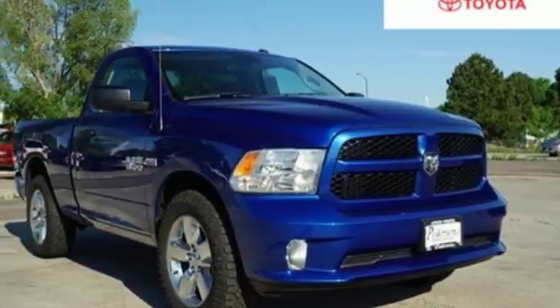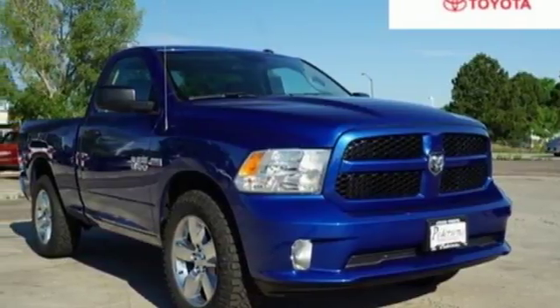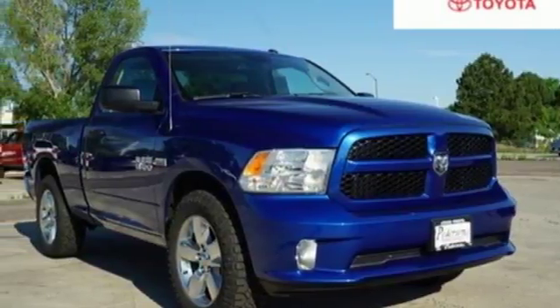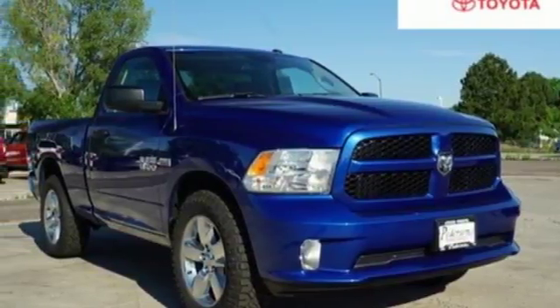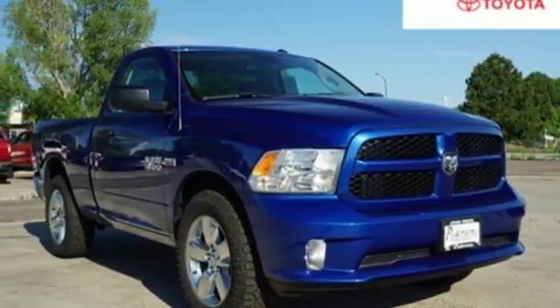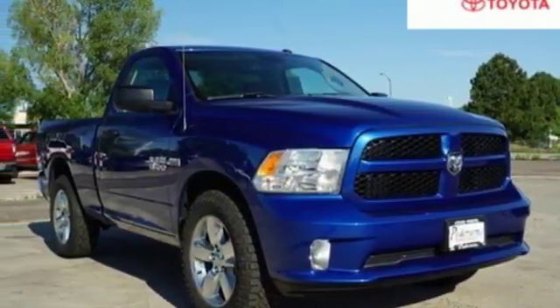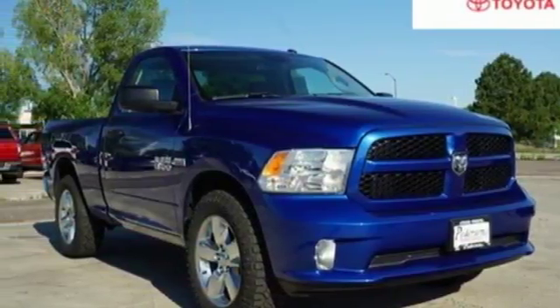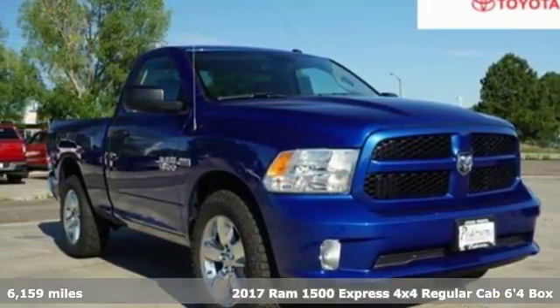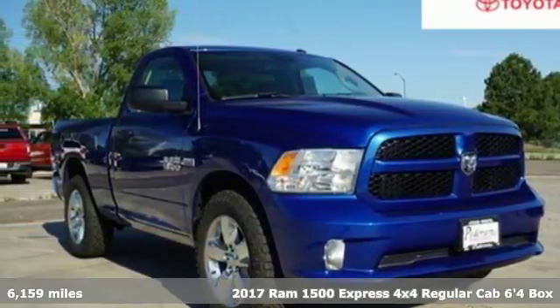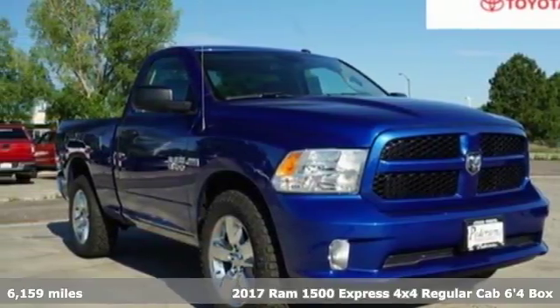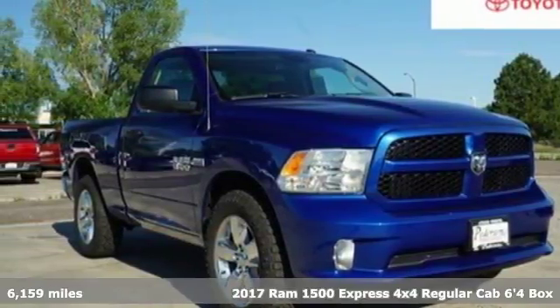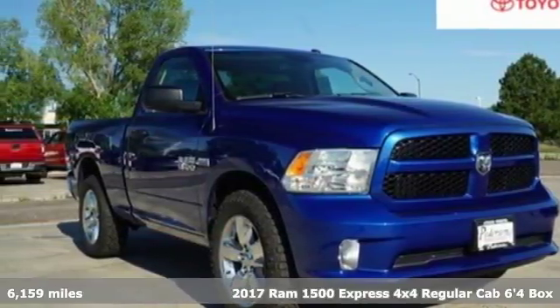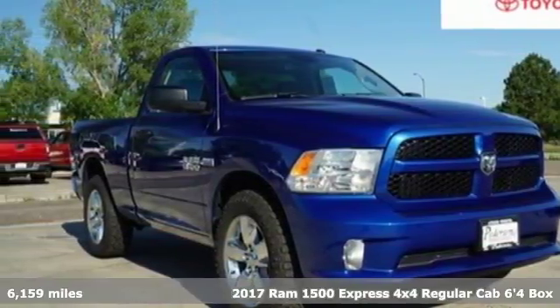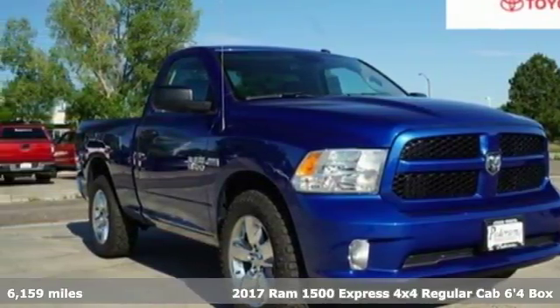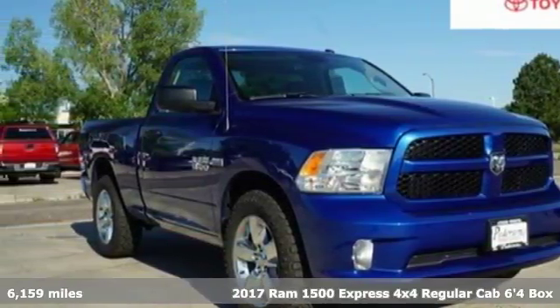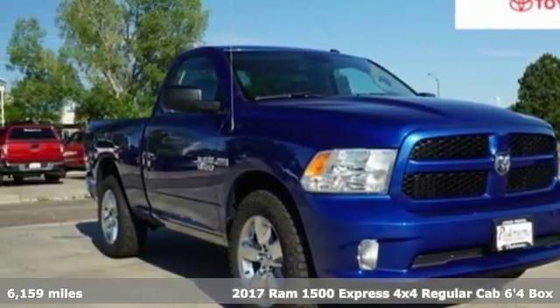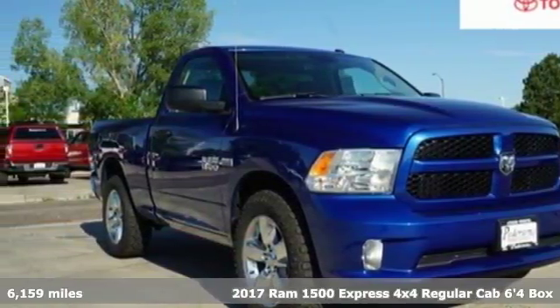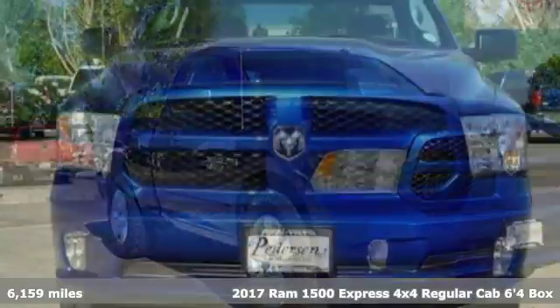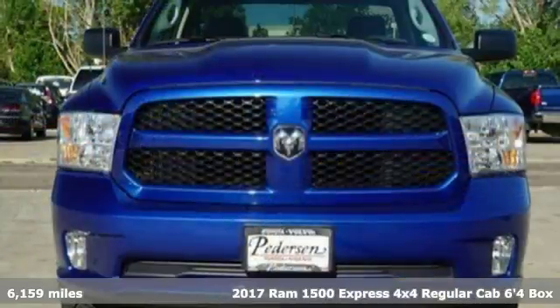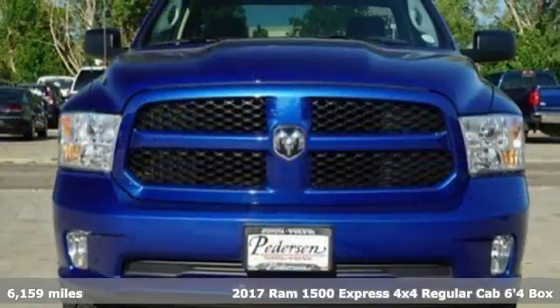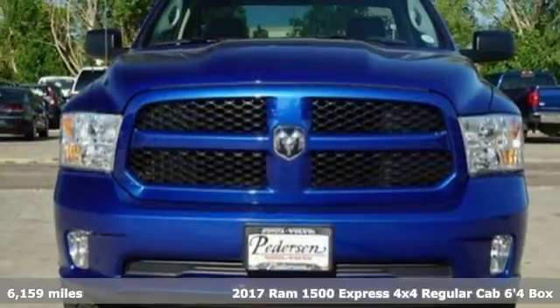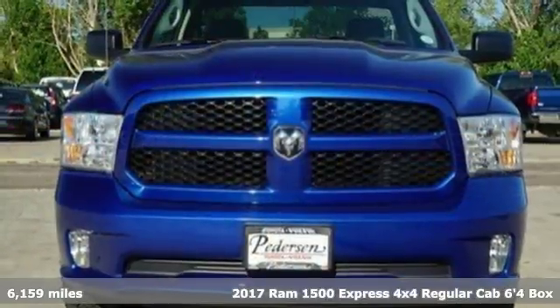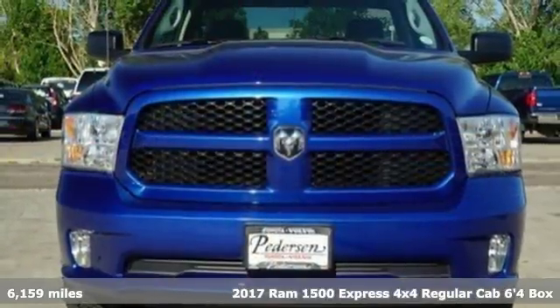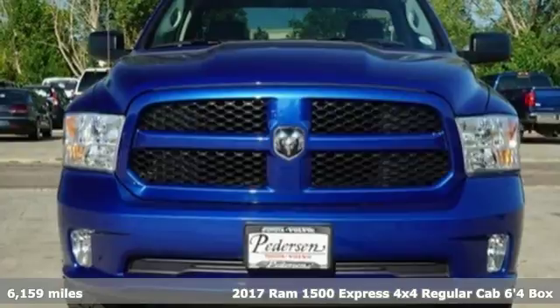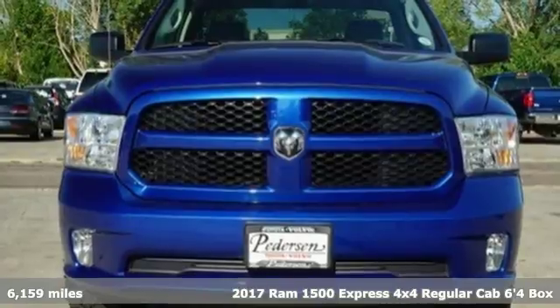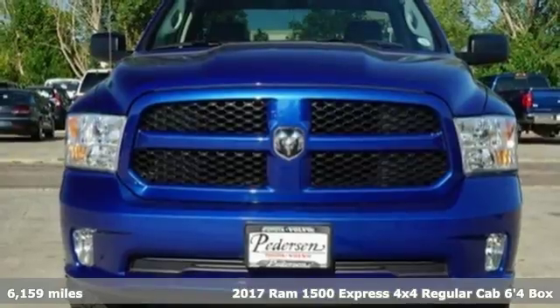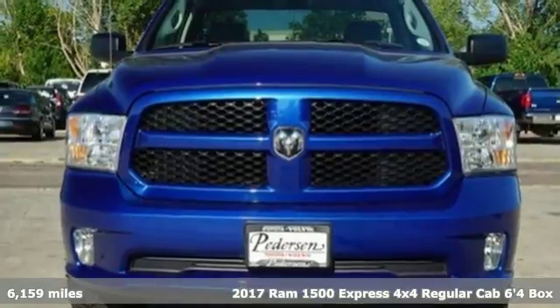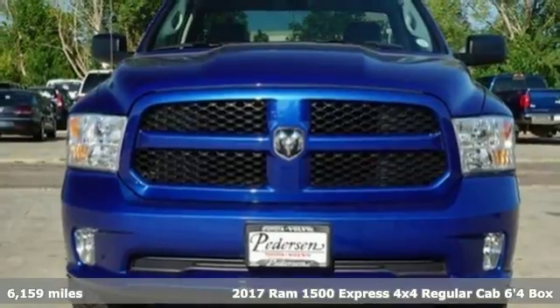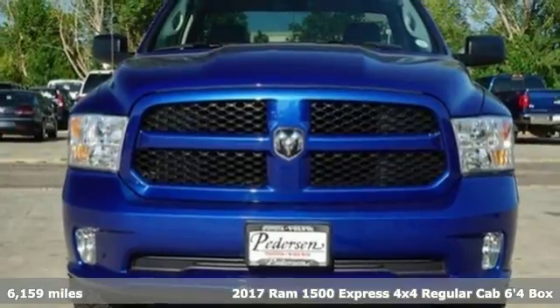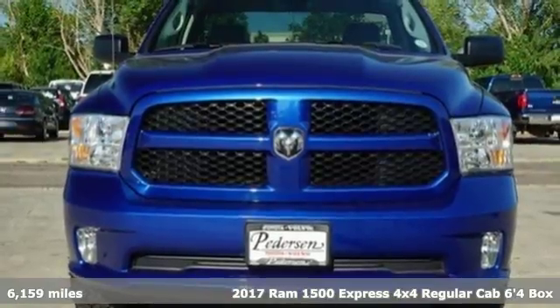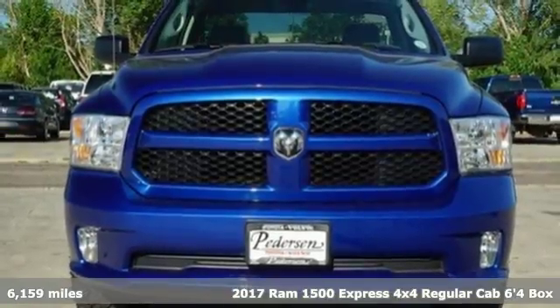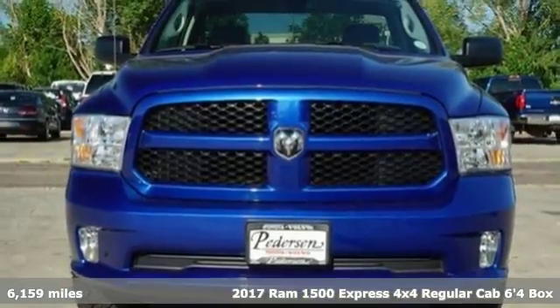Here's a 2017 RAM 1500. When you need to grab life by the horns, you need a RAM.